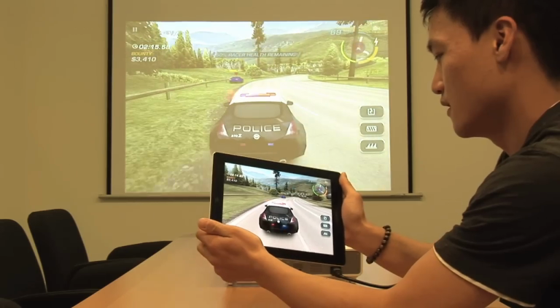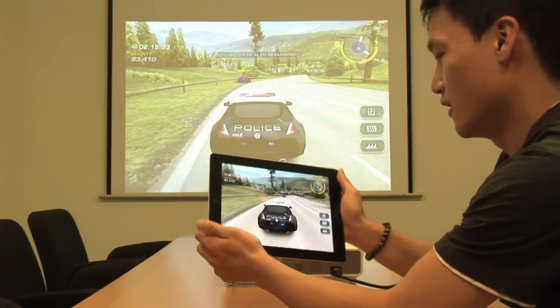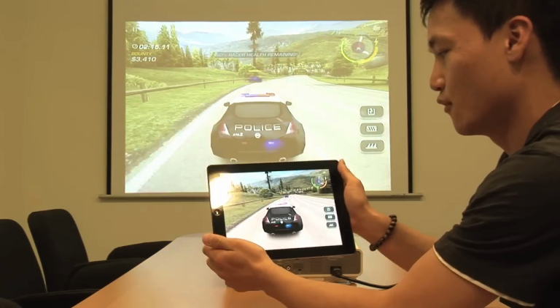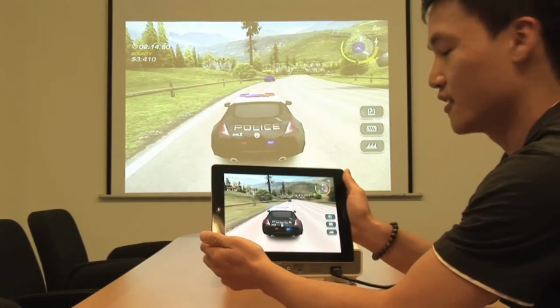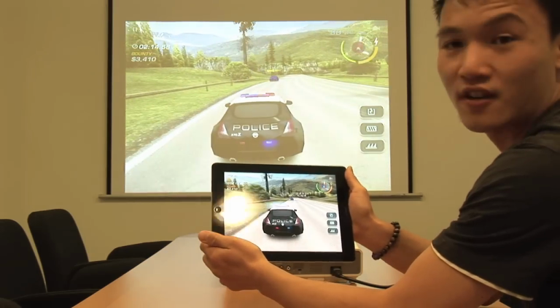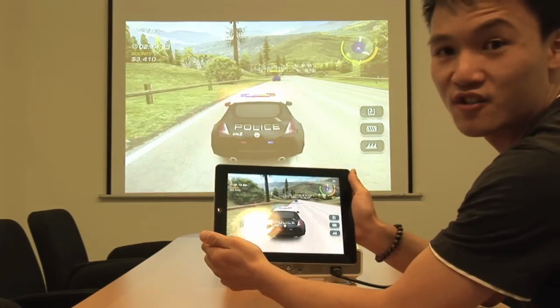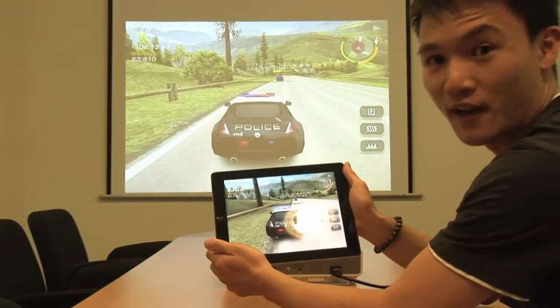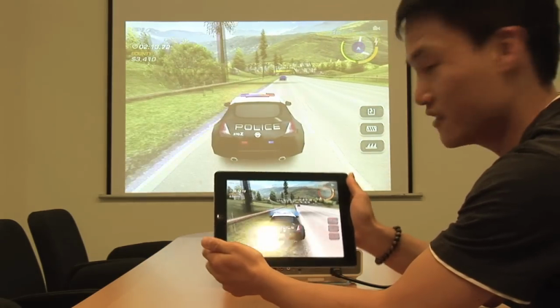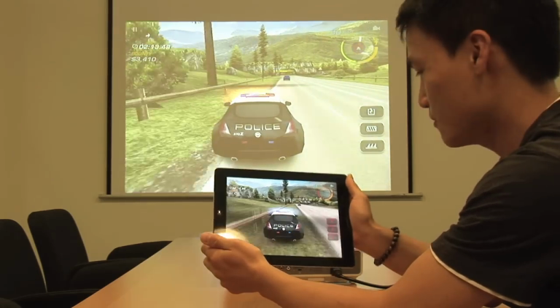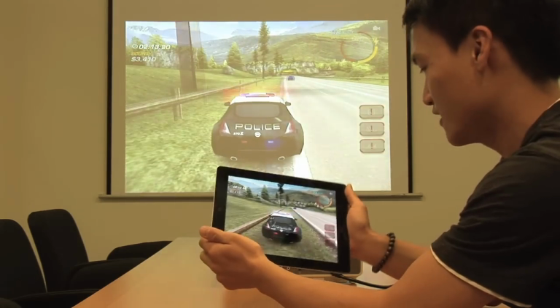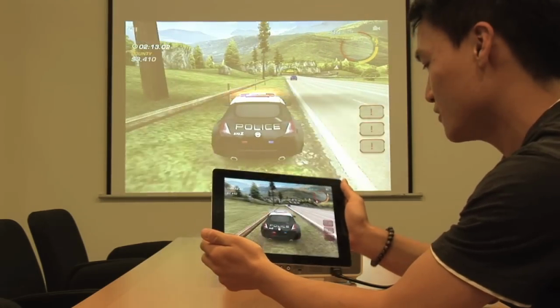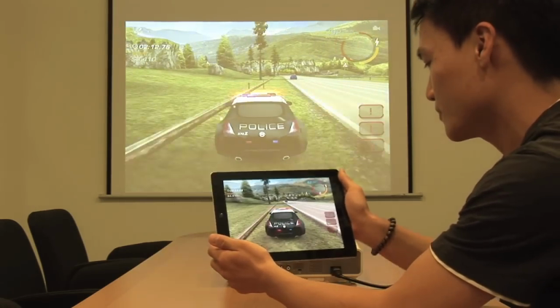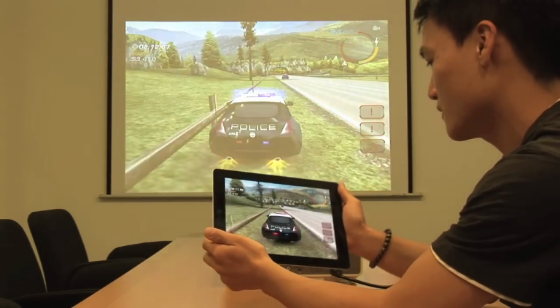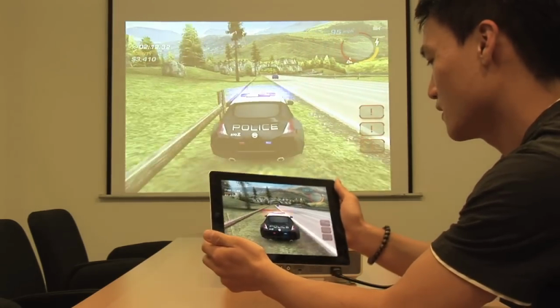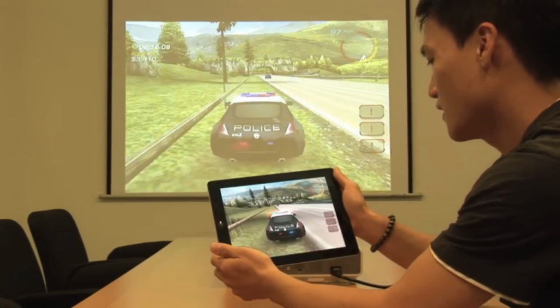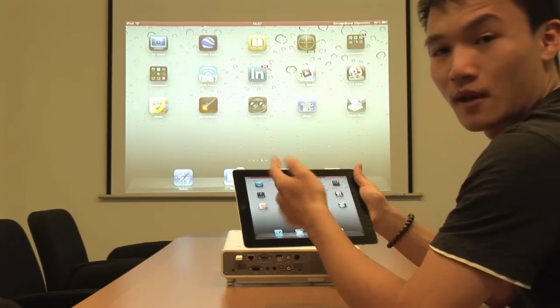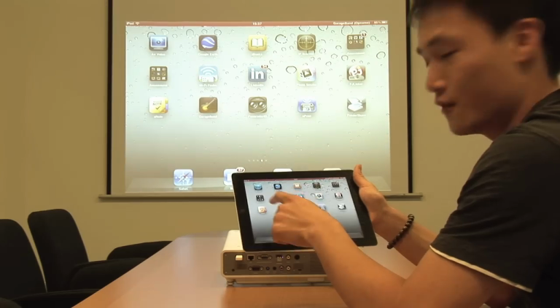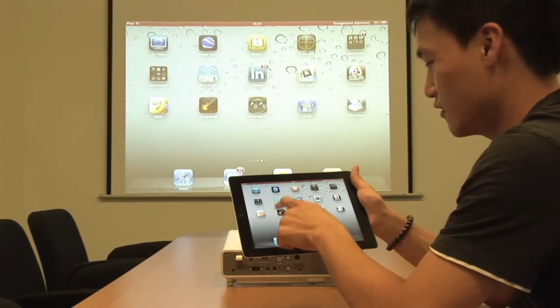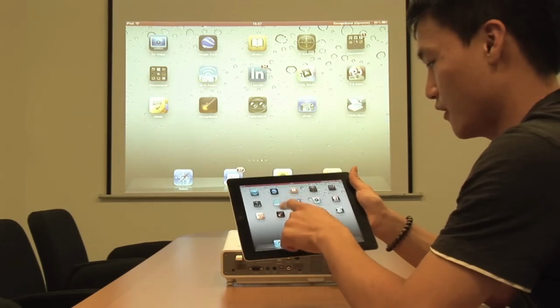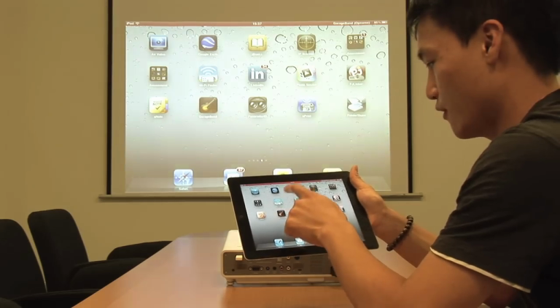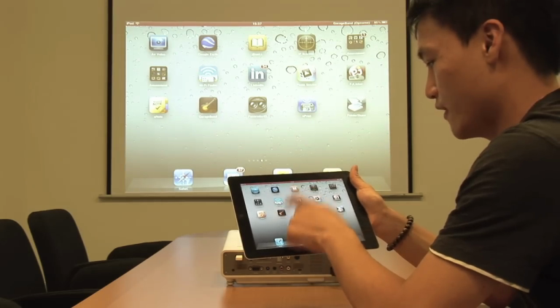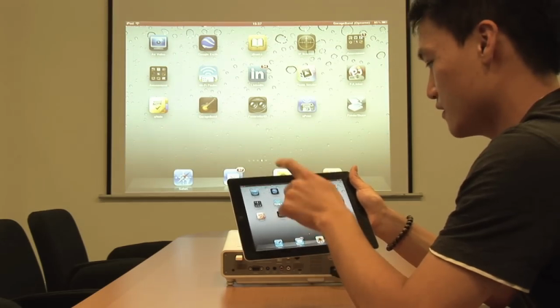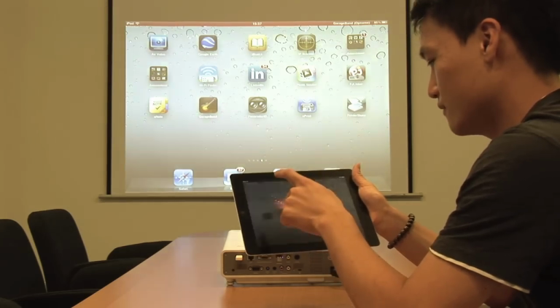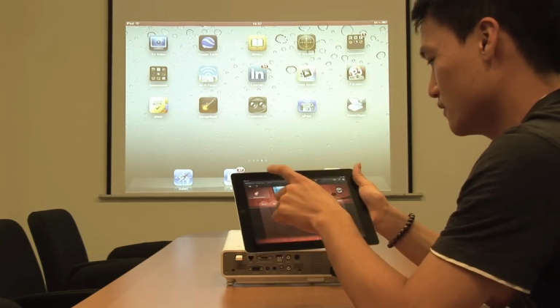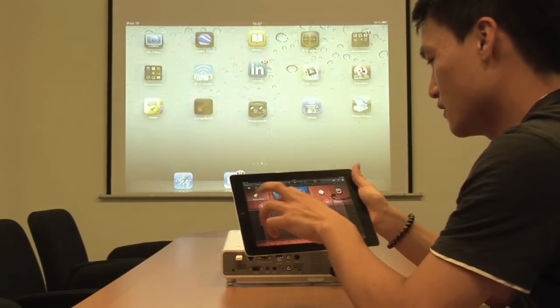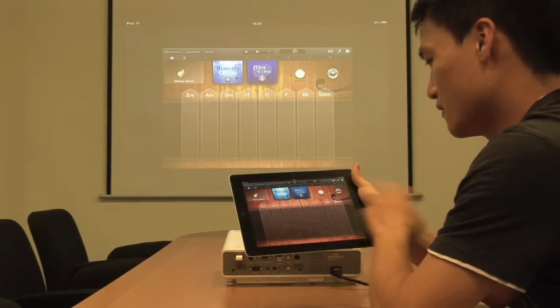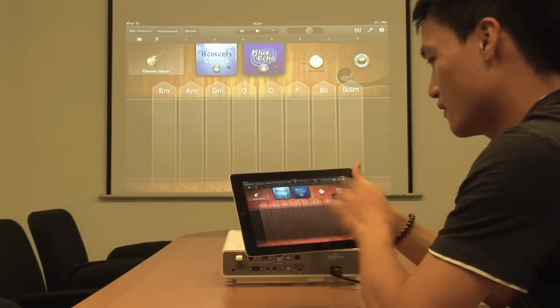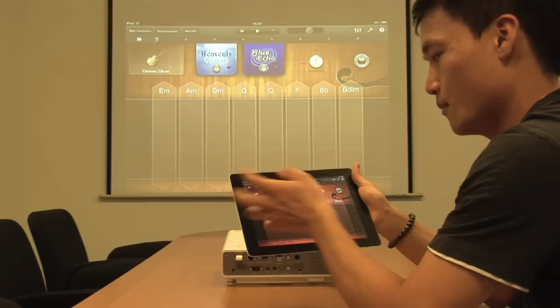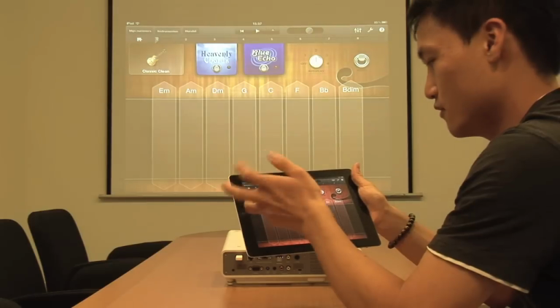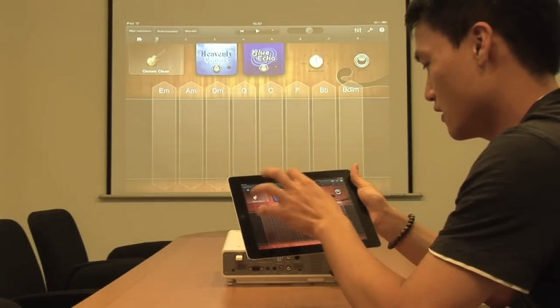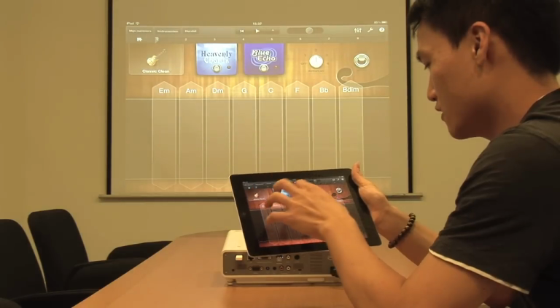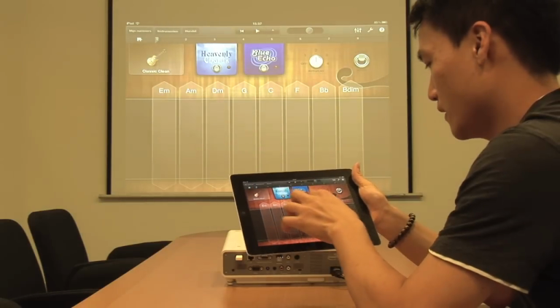The cool thing is you can also play racing games like these, and make music together with your friends by using GarageBand.